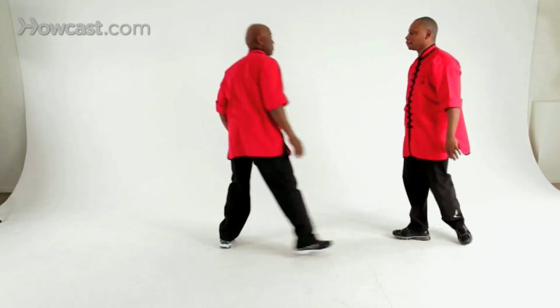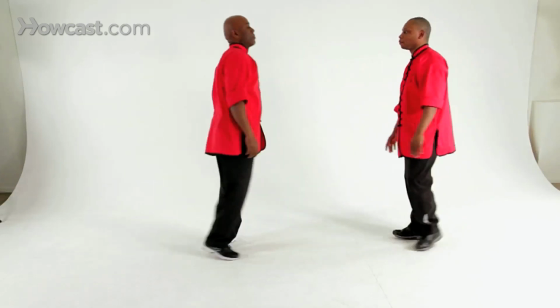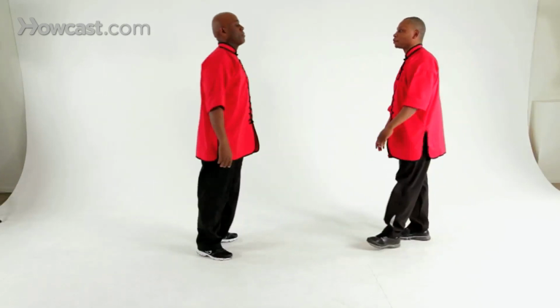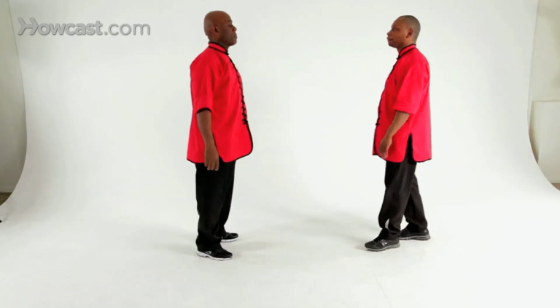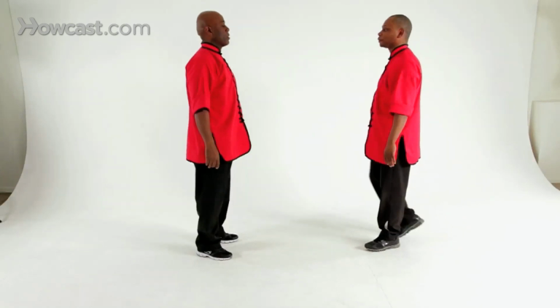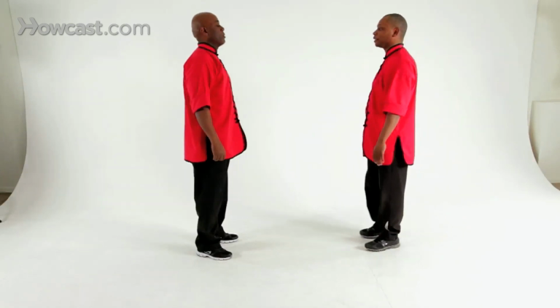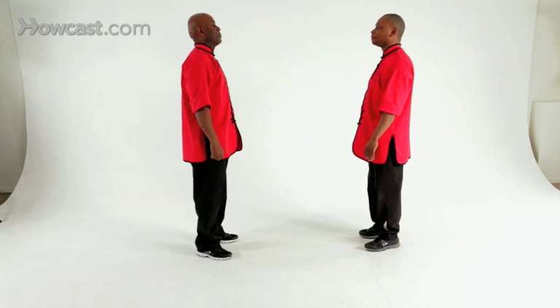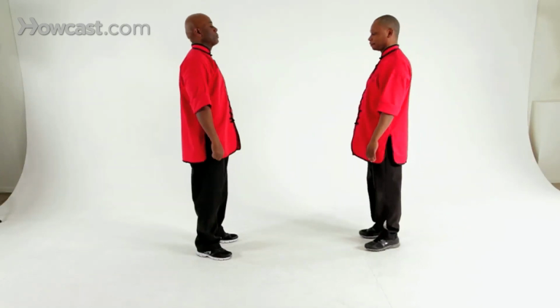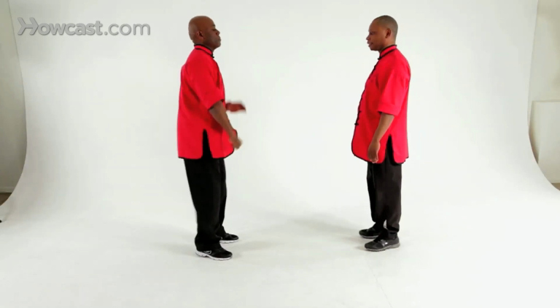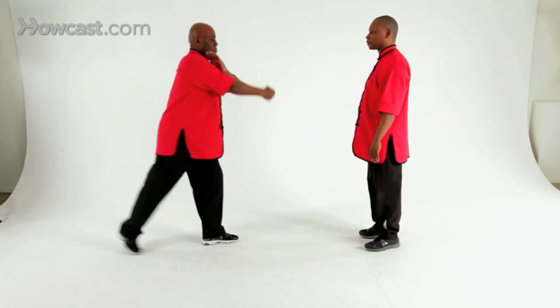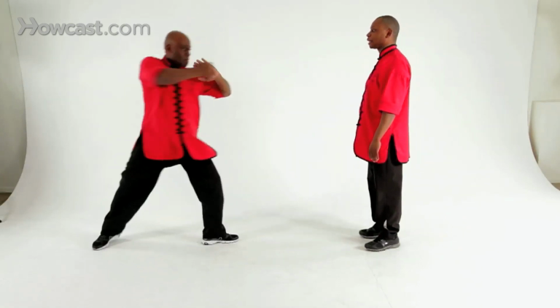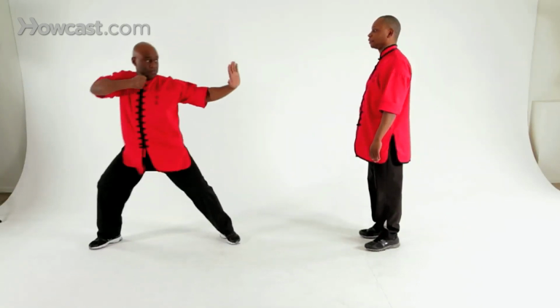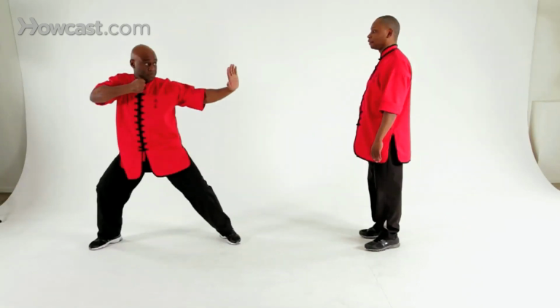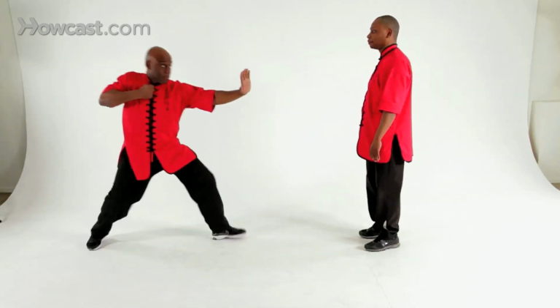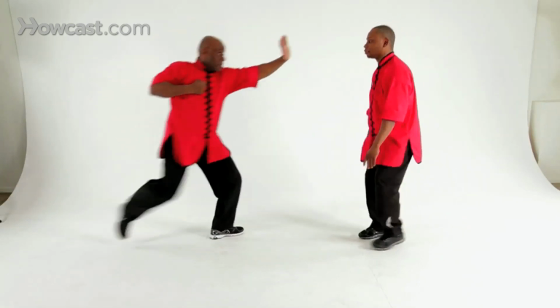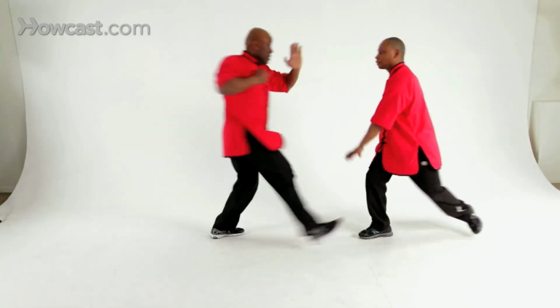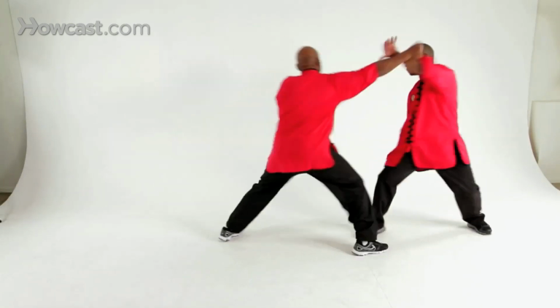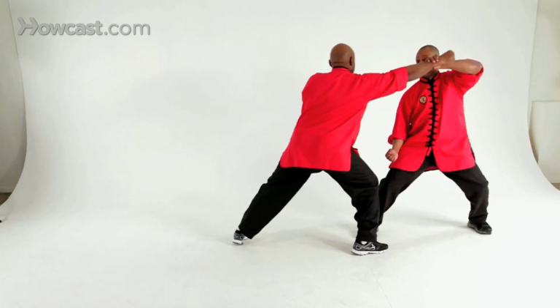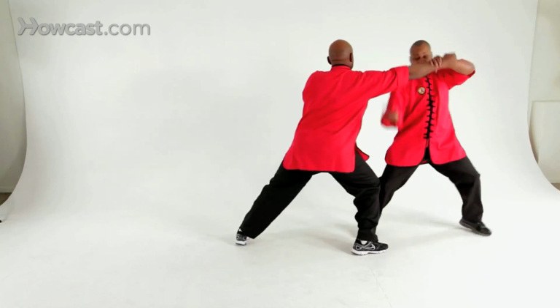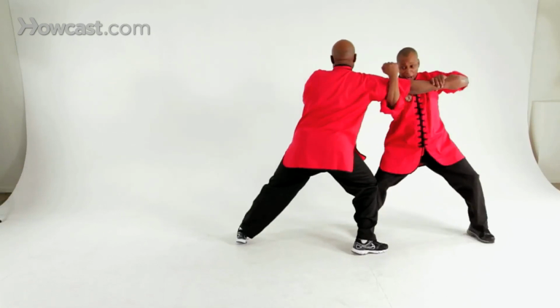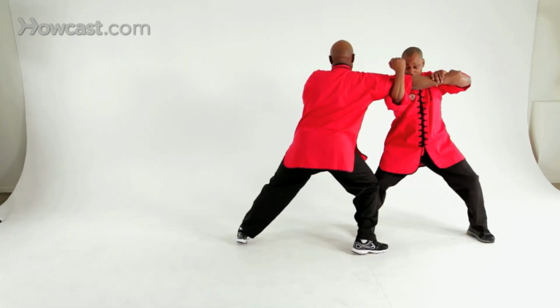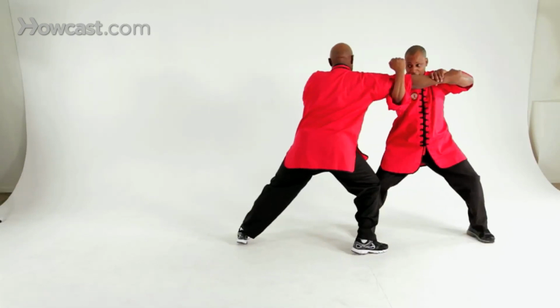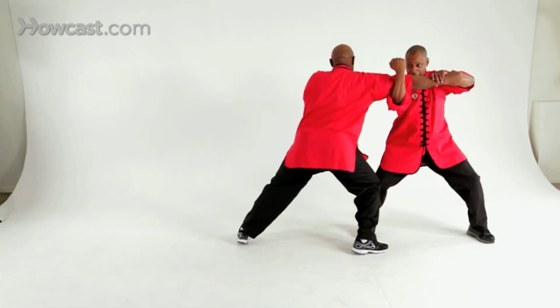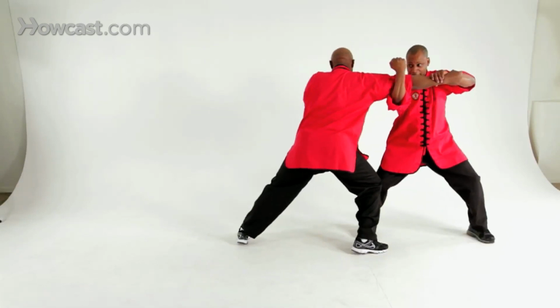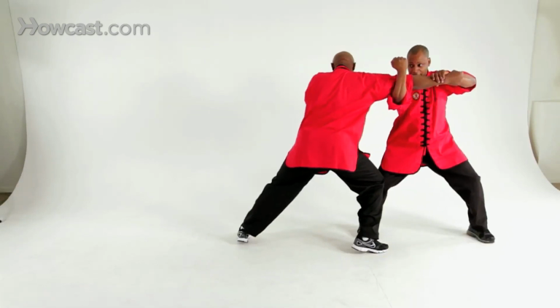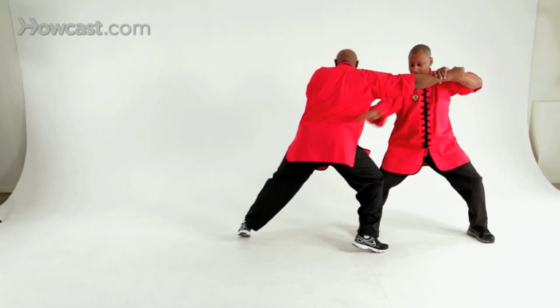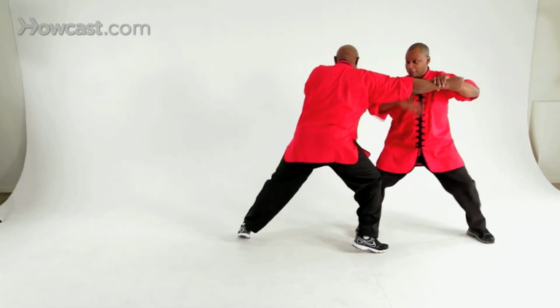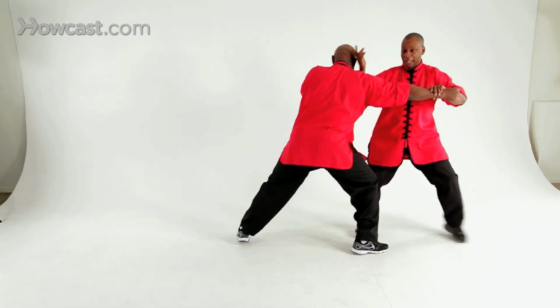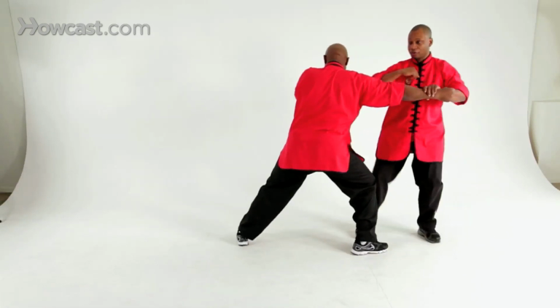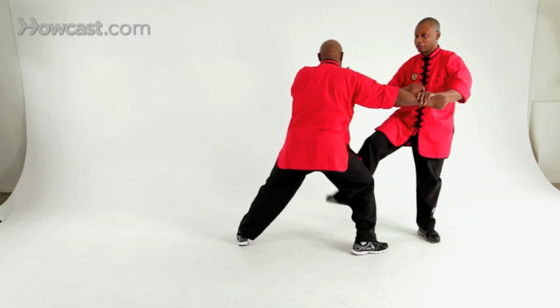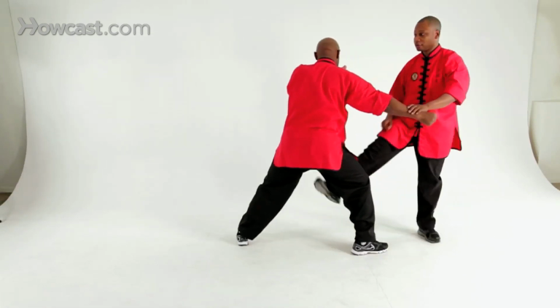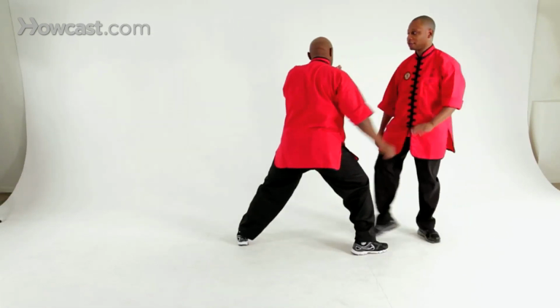One more time, full speed. He steps back, punches, block, grab, break. You can even add other strikes to it if you like.